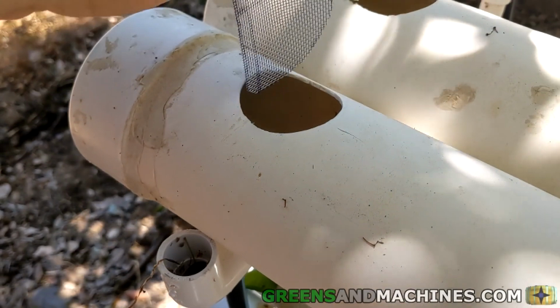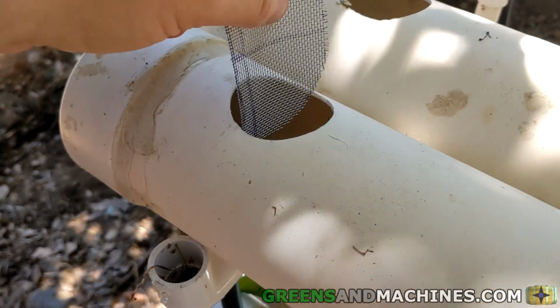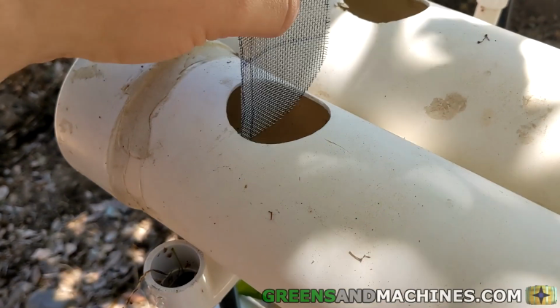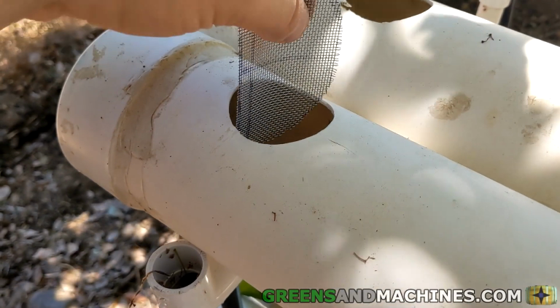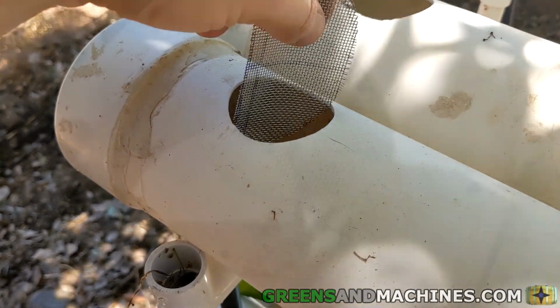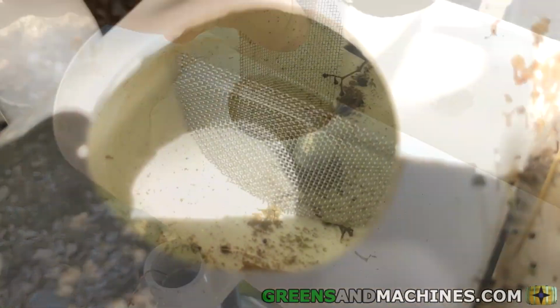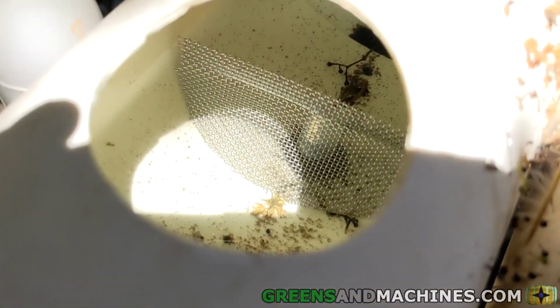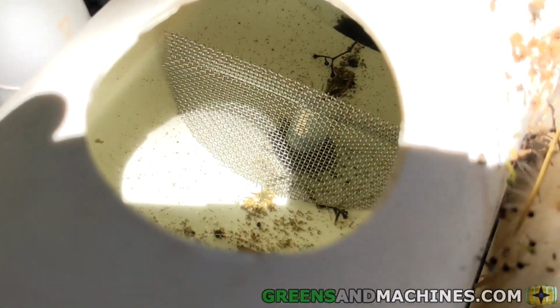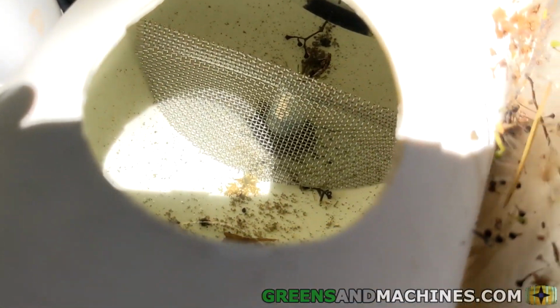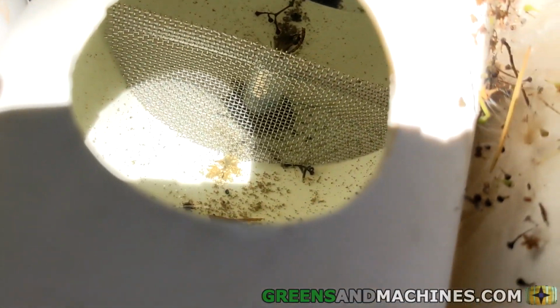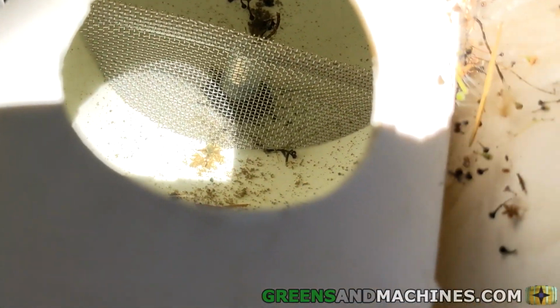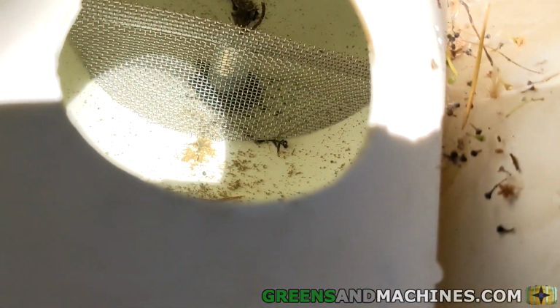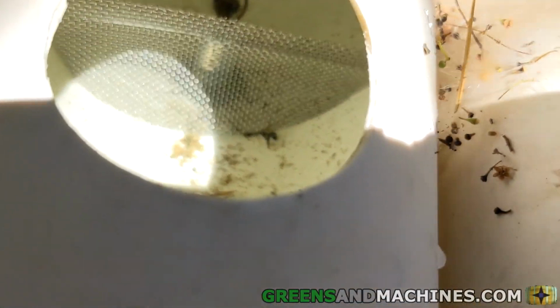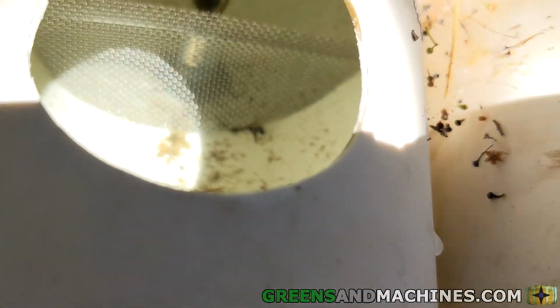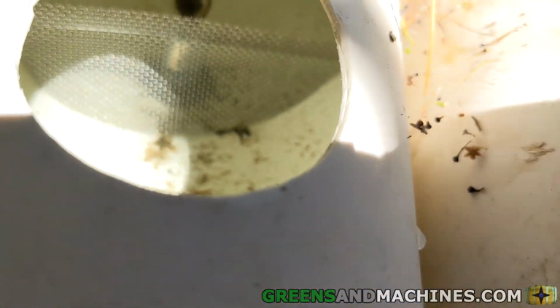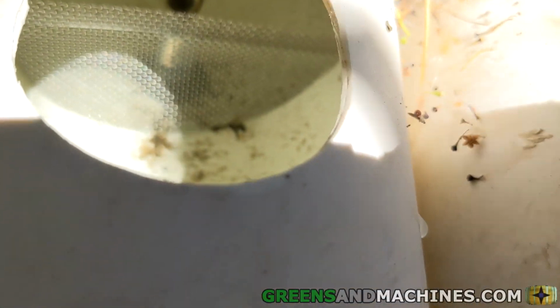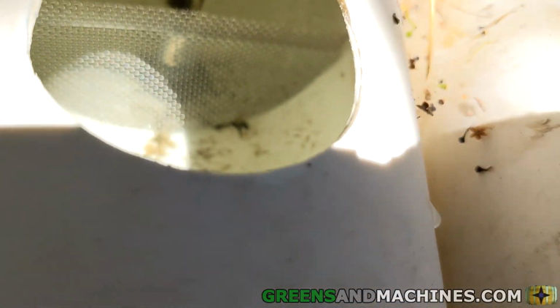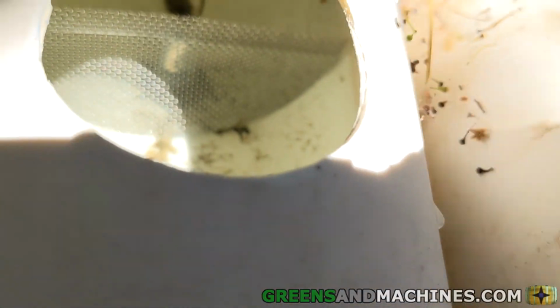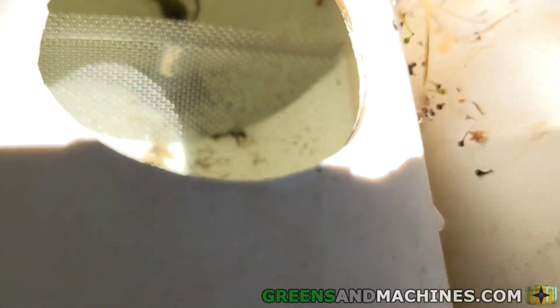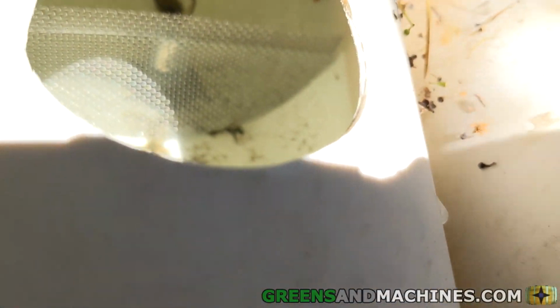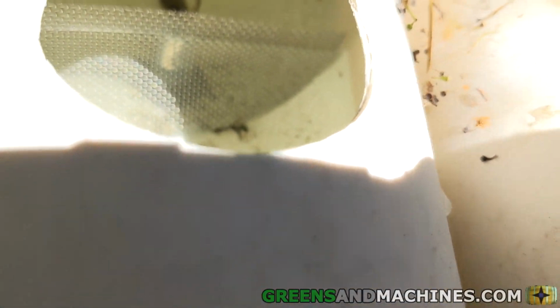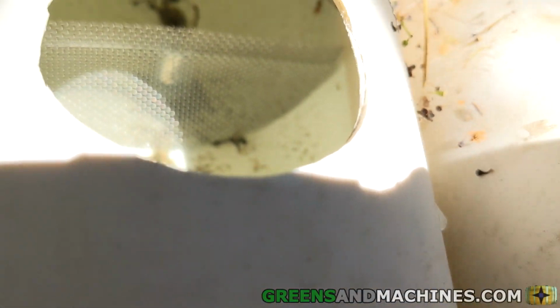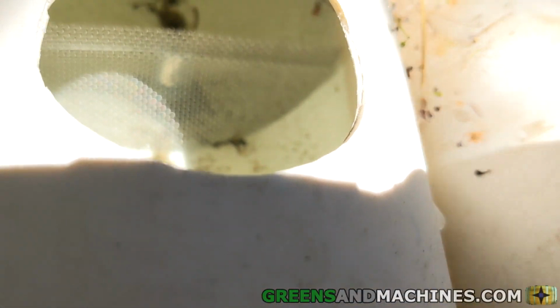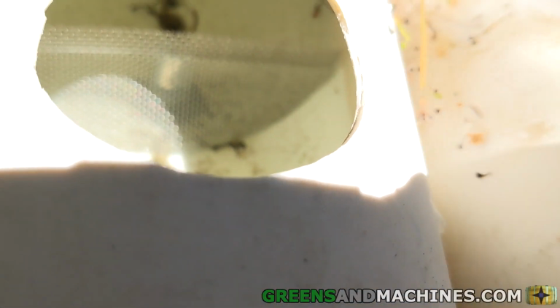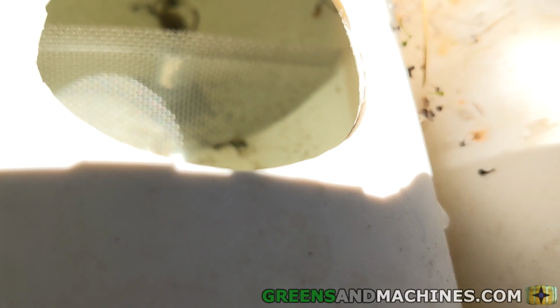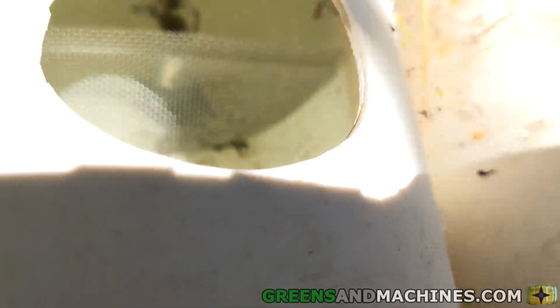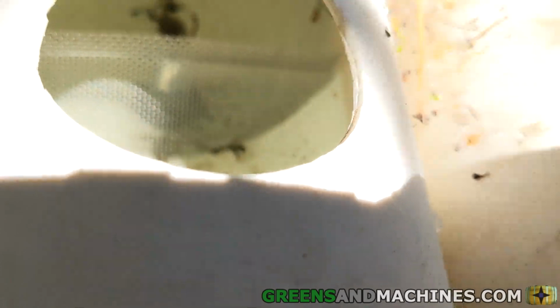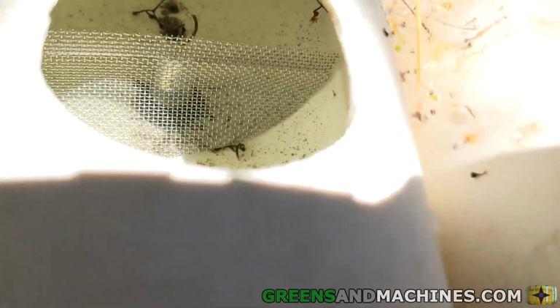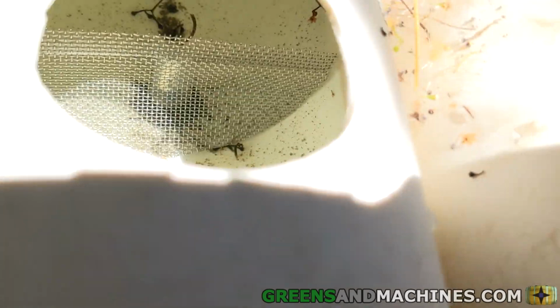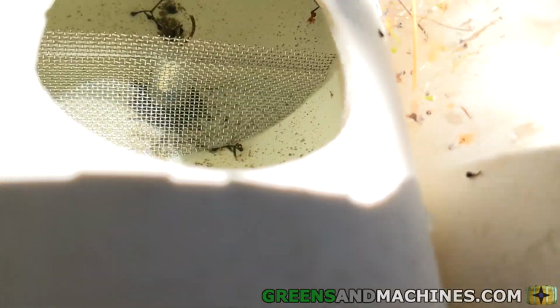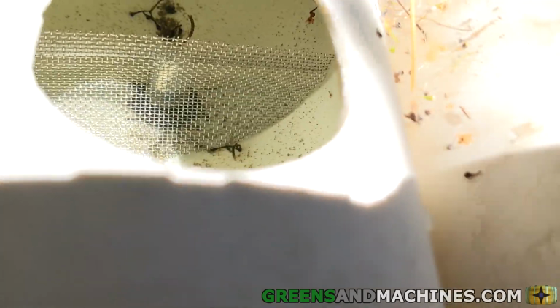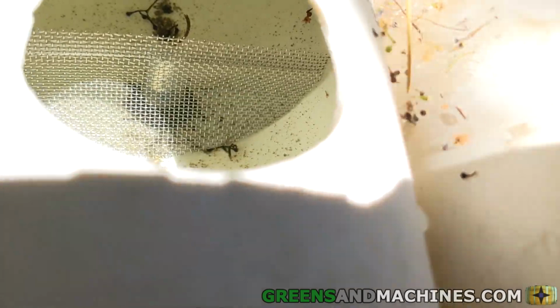If you have built a garden like this one, I highly recommend installing a mesh screen filter like this one to mitigate channel plugs.